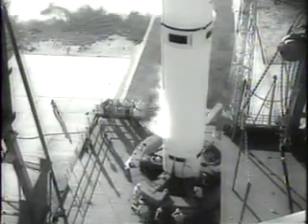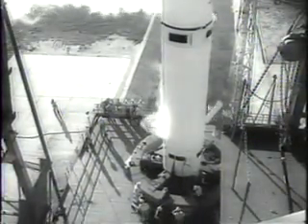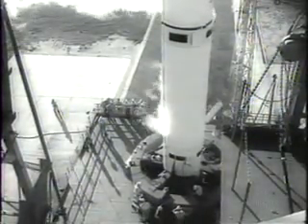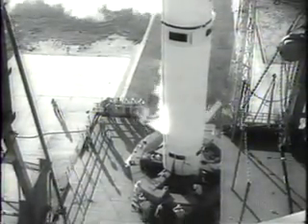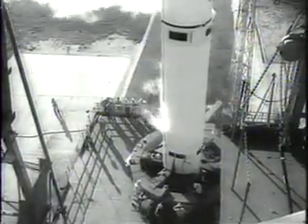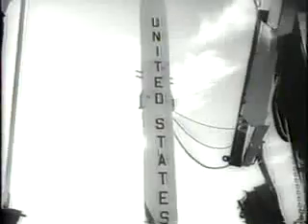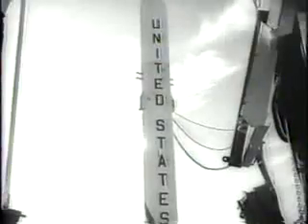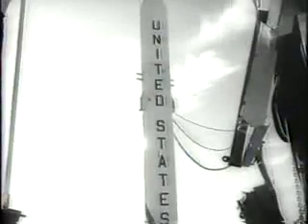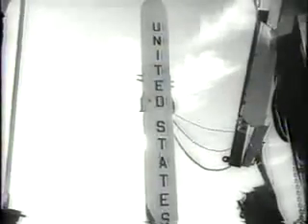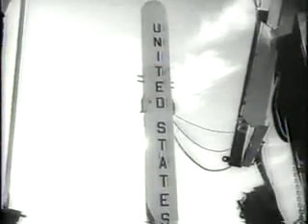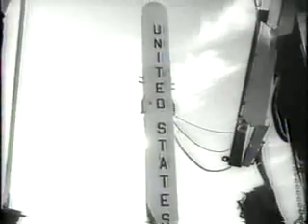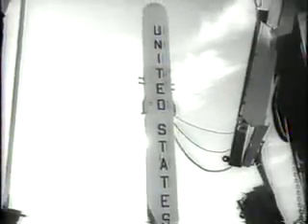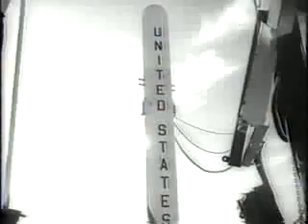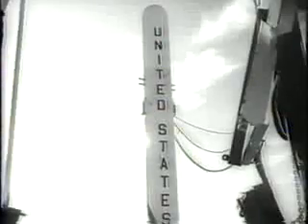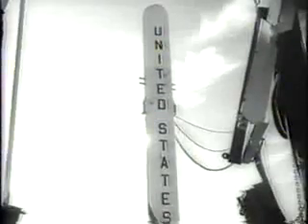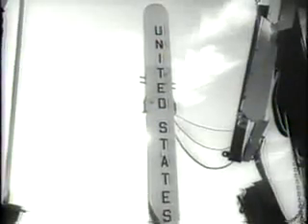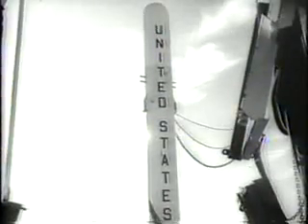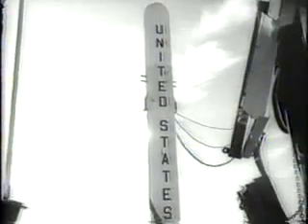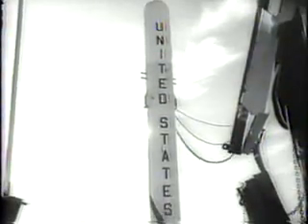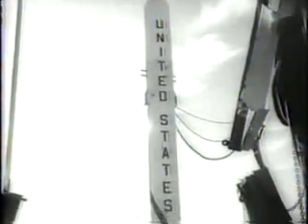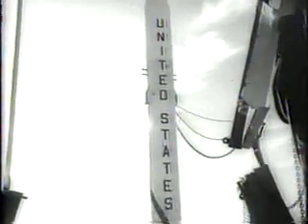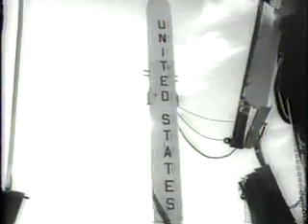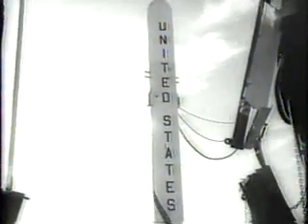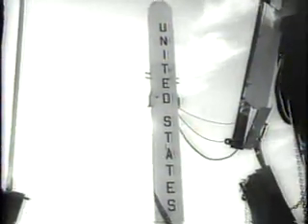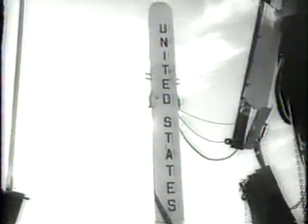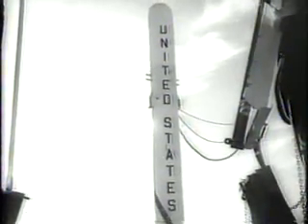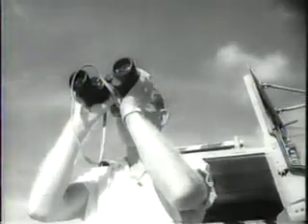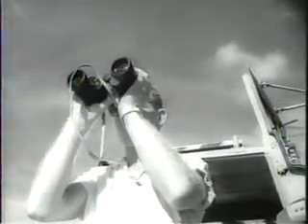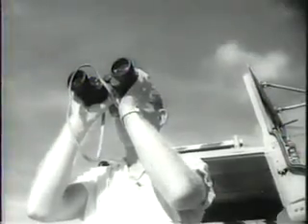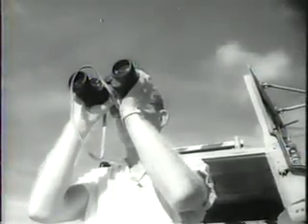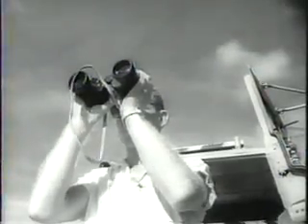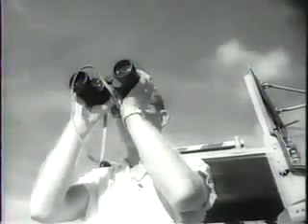And perhaps most impressive of all, it will relay back crude pictures of the globe and its cloud cover from the vantage of outer space.